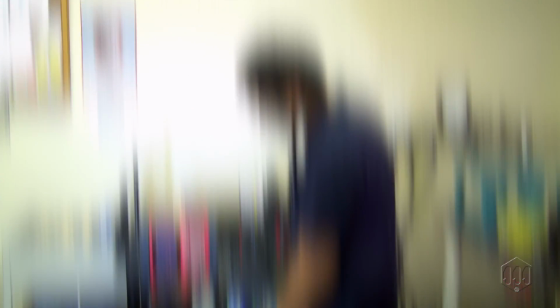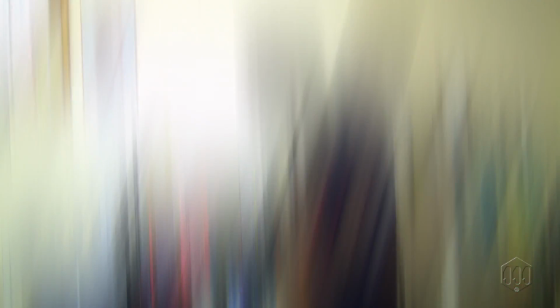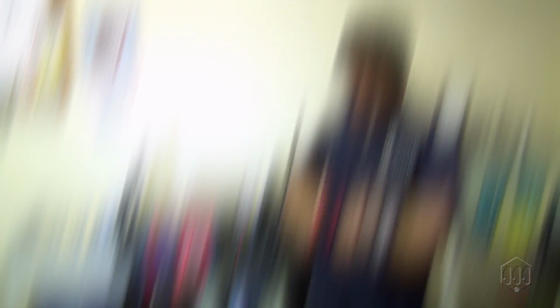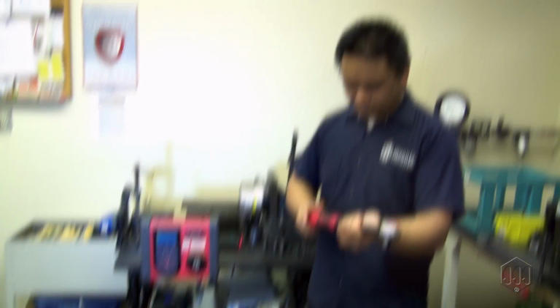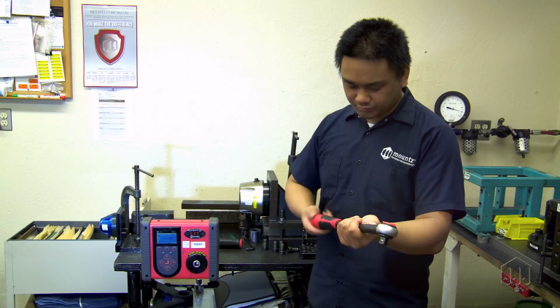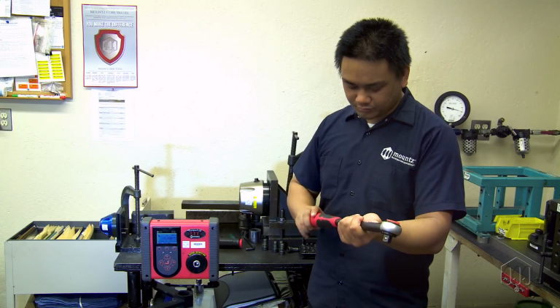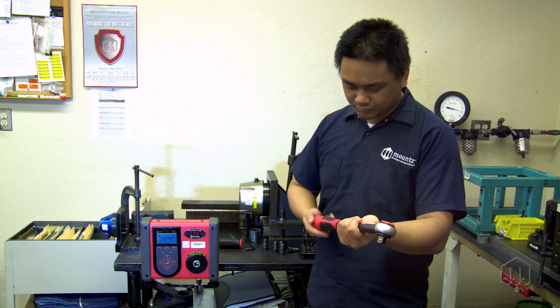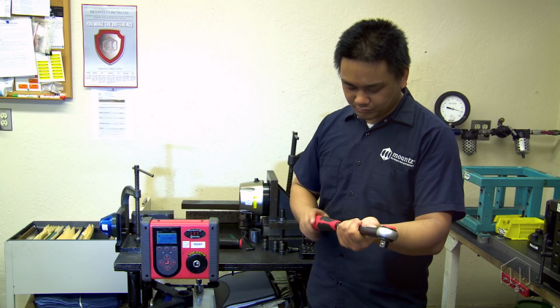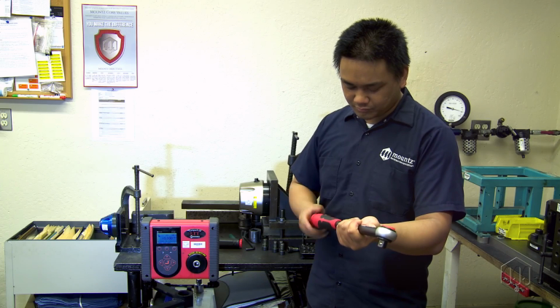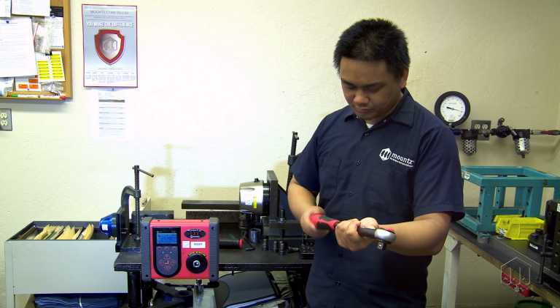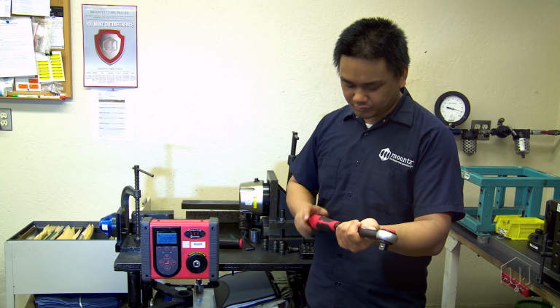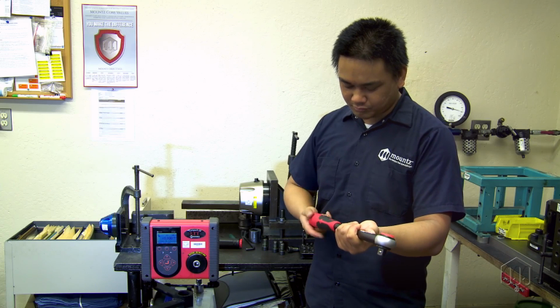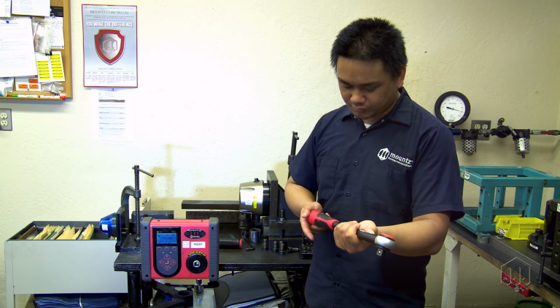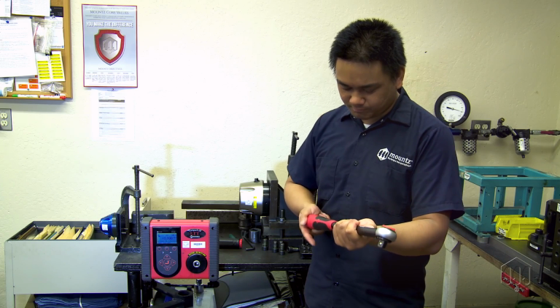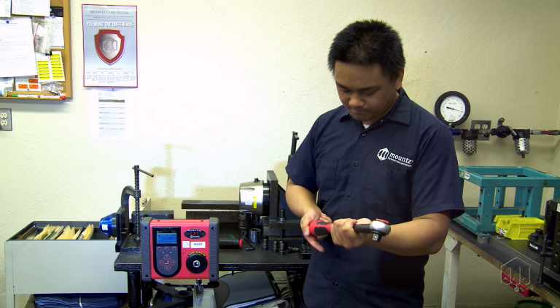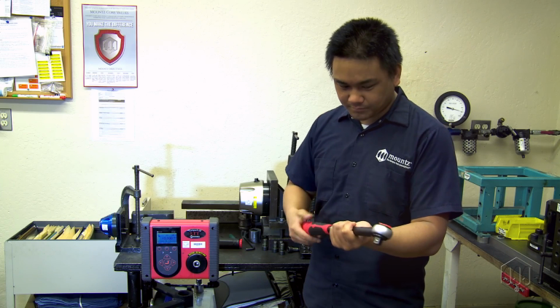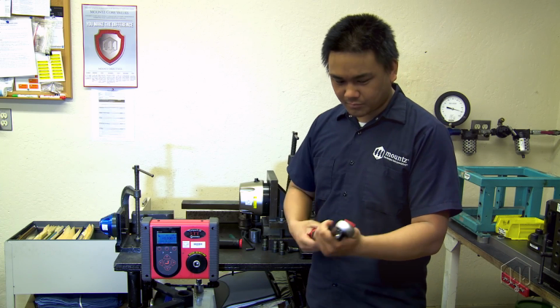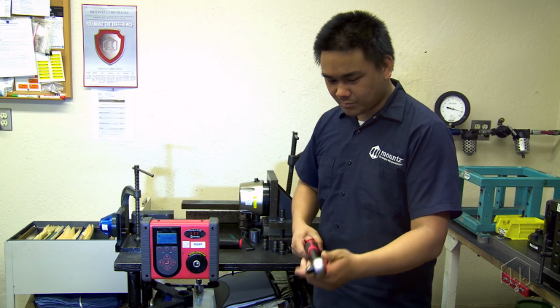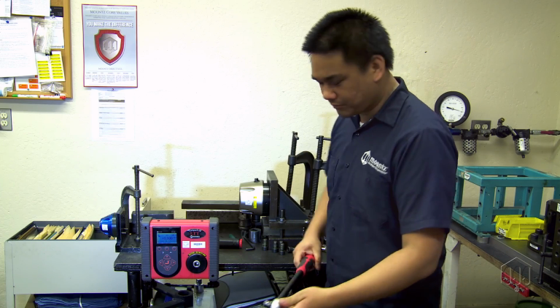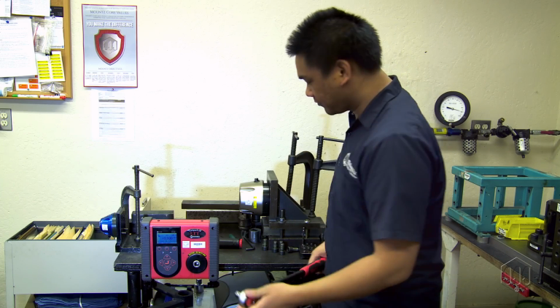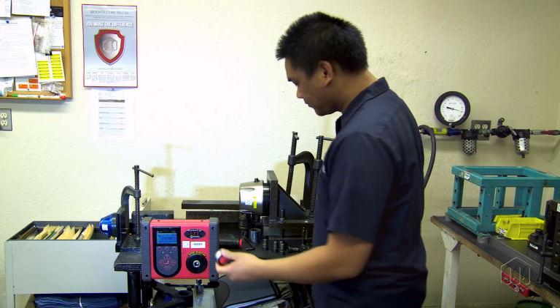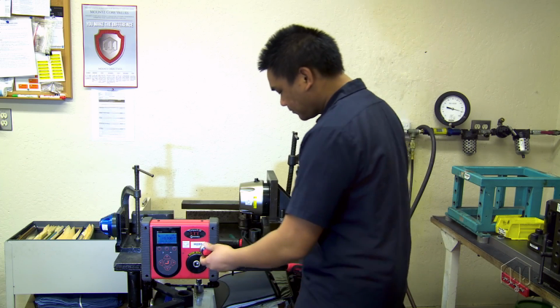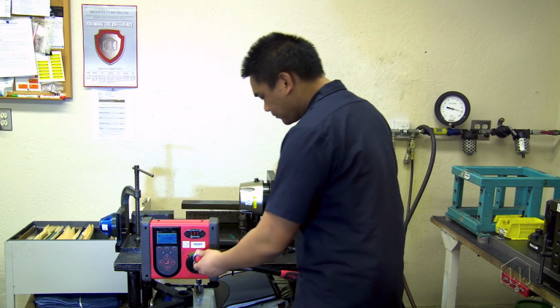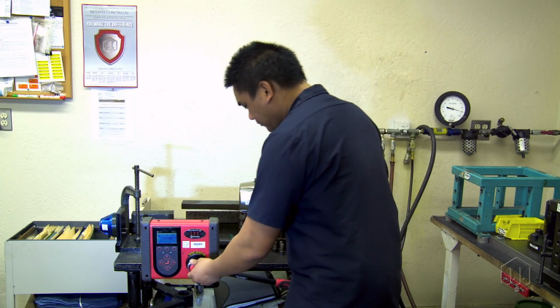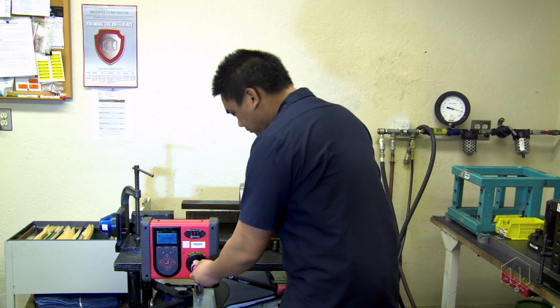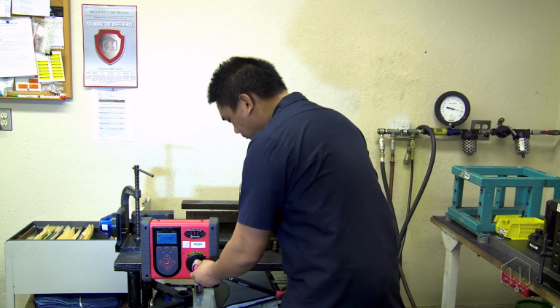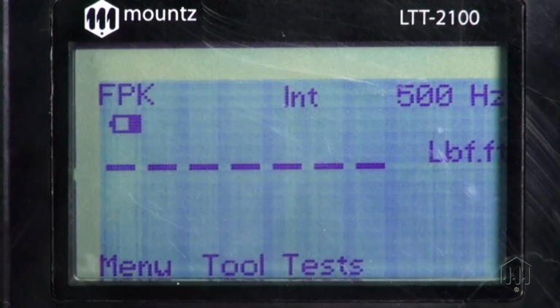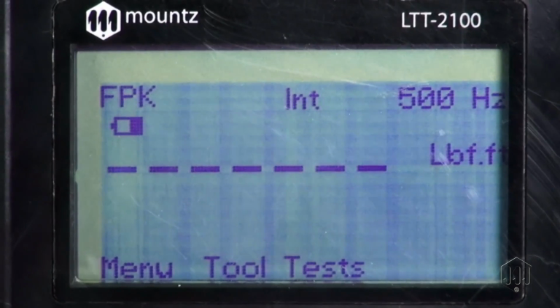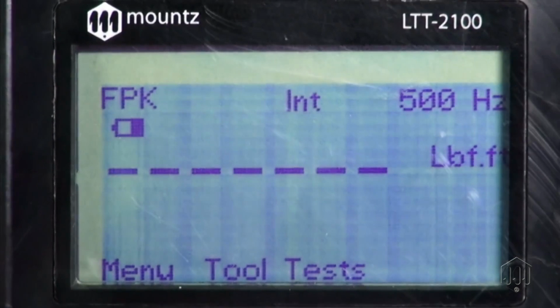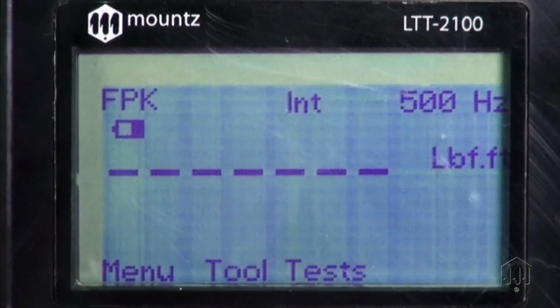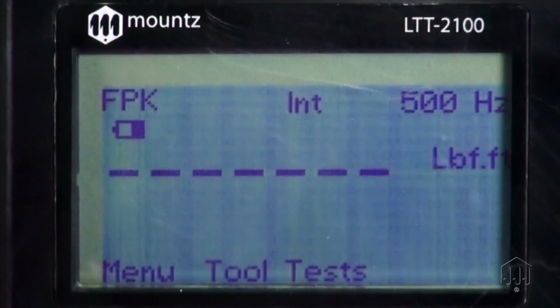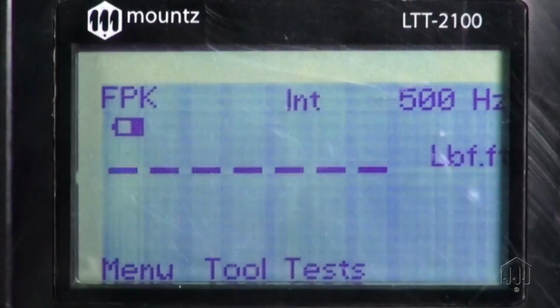Complete the final five readings with the click wrench set to 100% maximum setting.